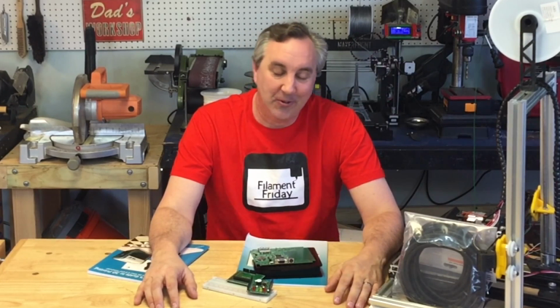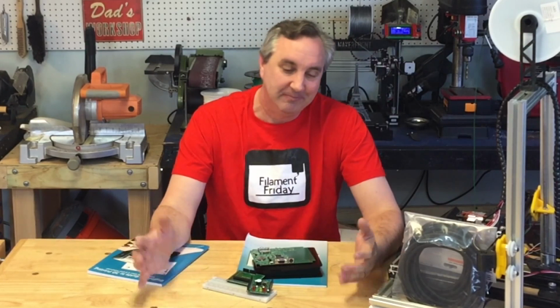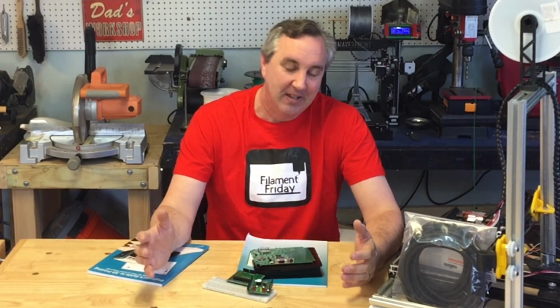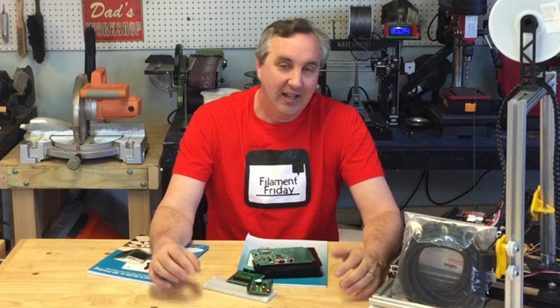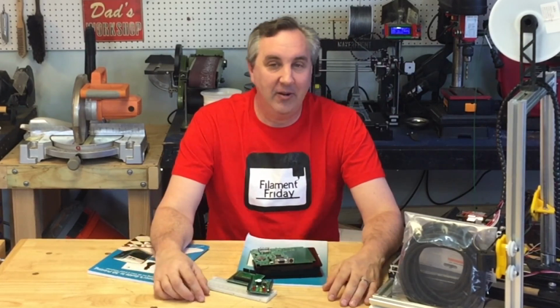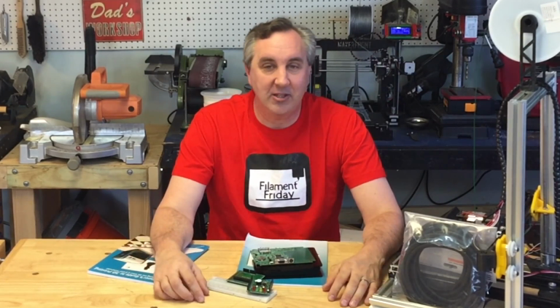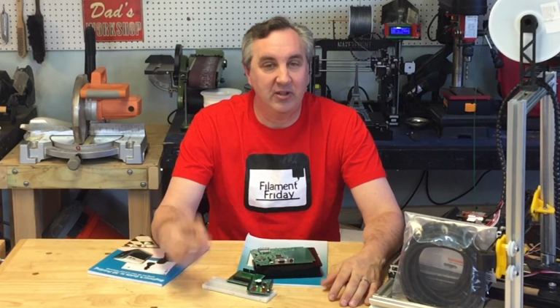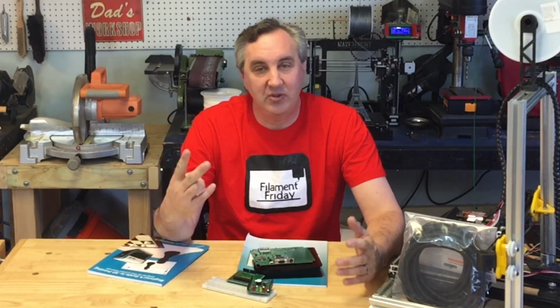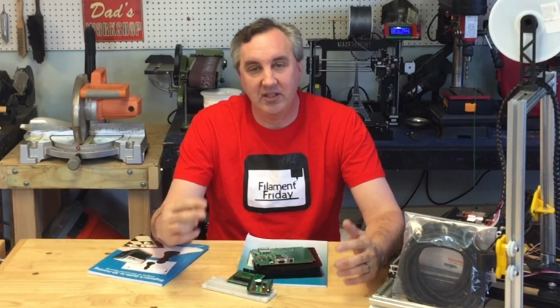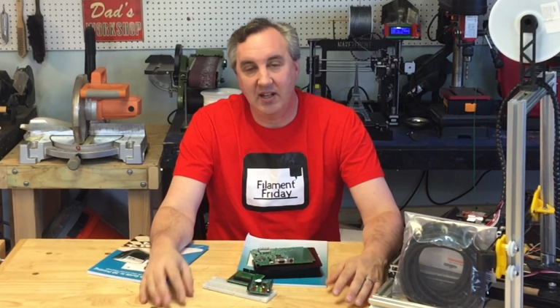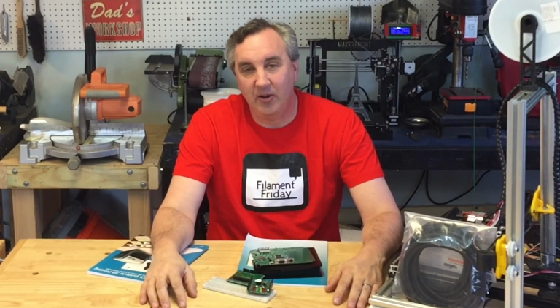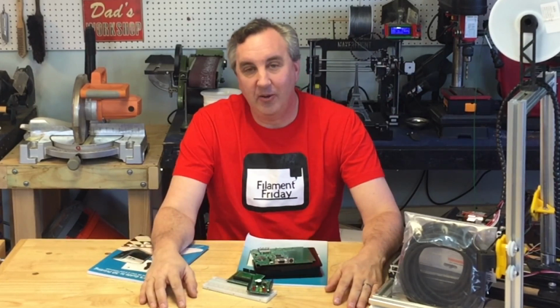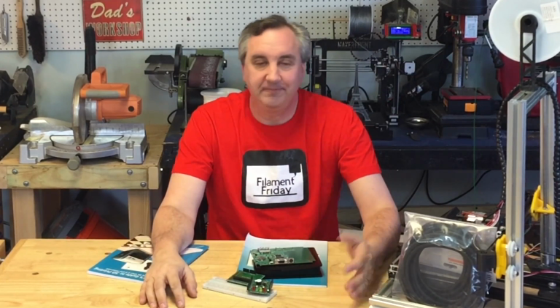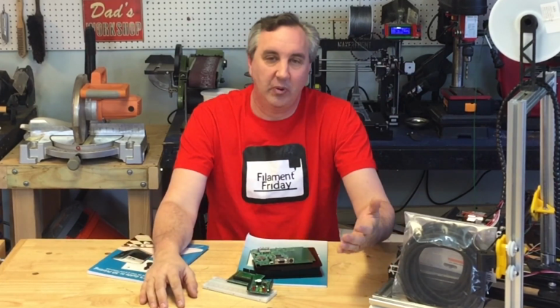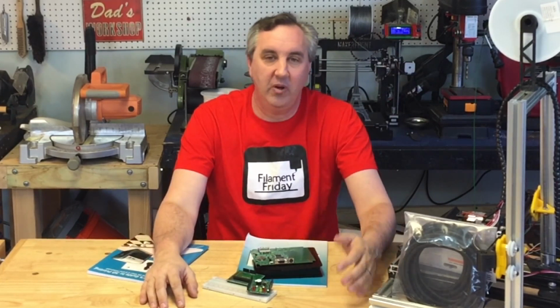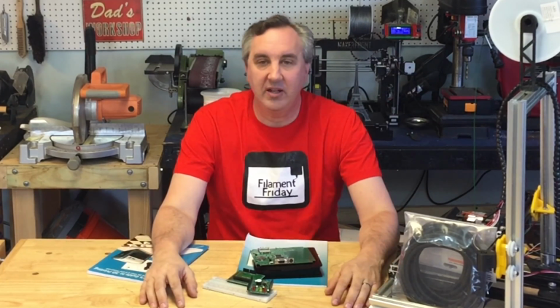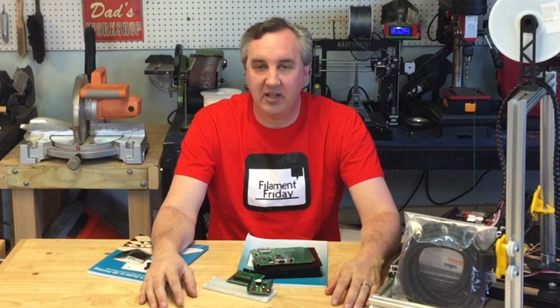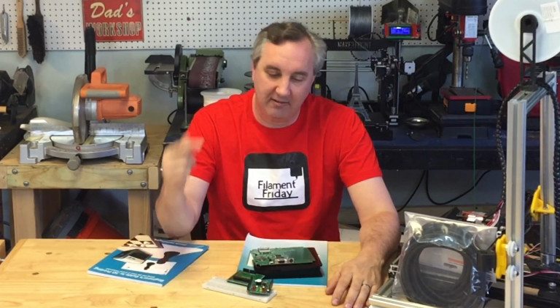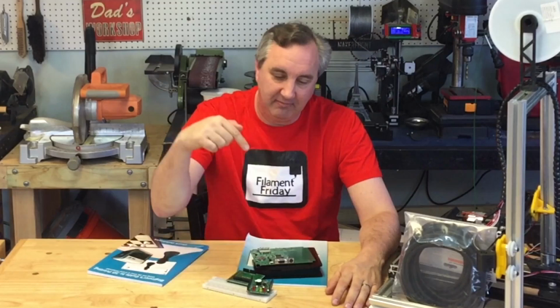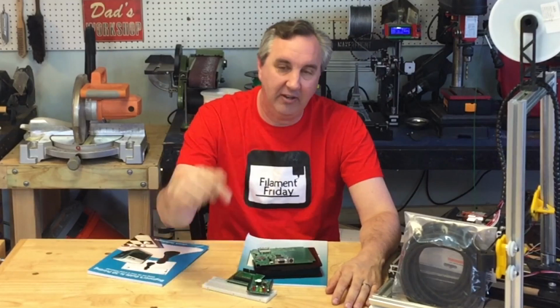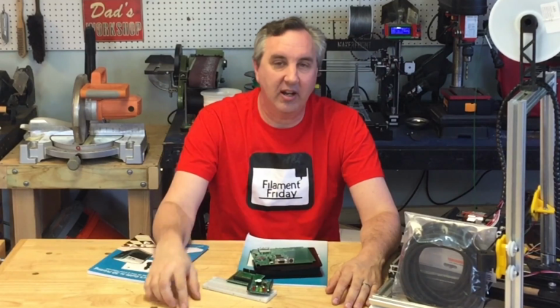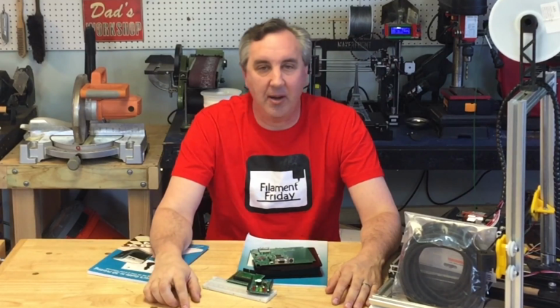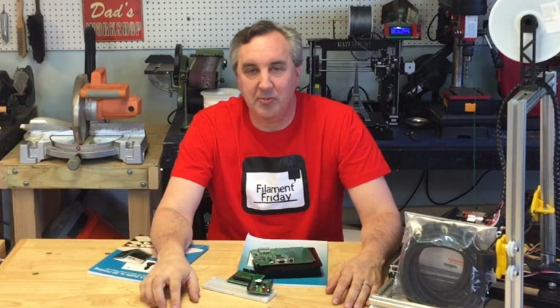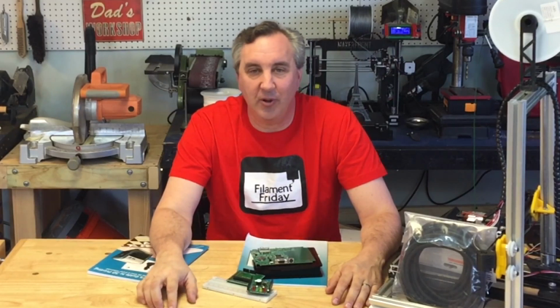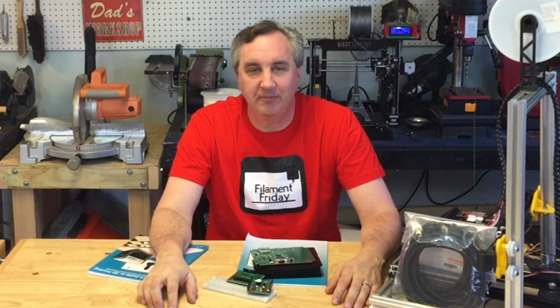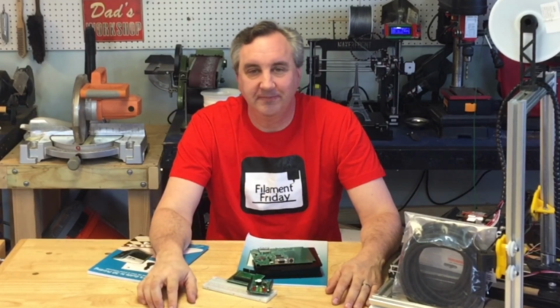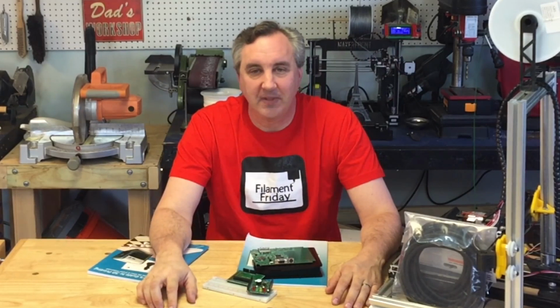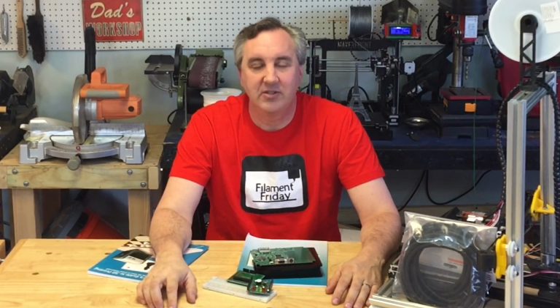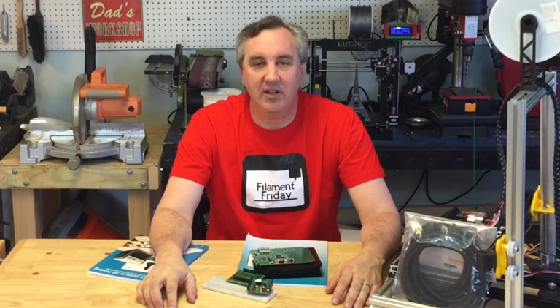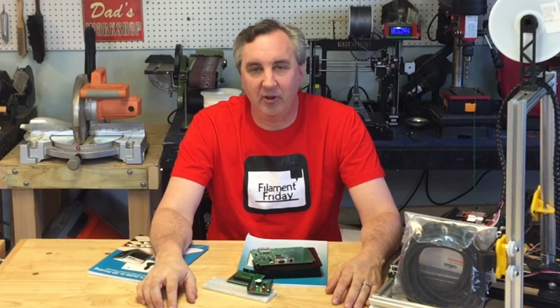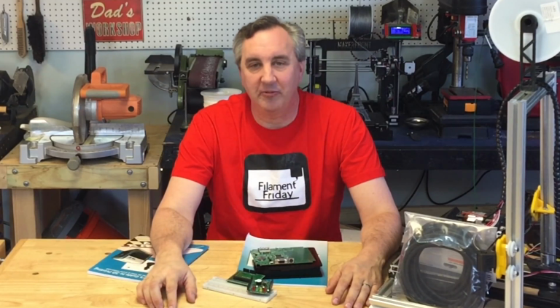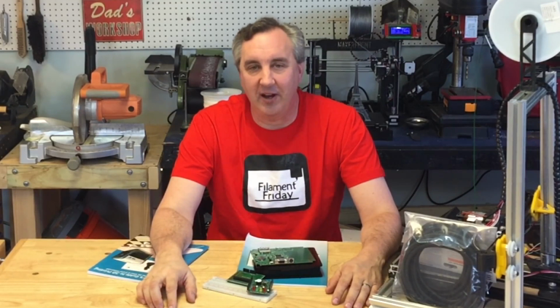Anyway, that's my two cents on the Olo. What do you guys think? Leave it in the comments below. See you on Filament Friday.